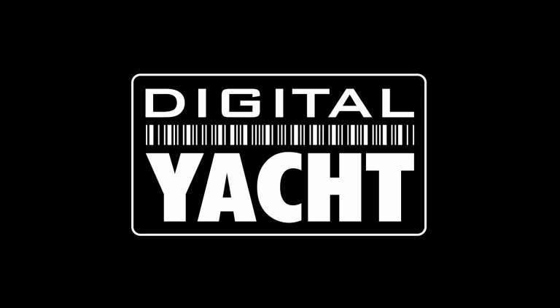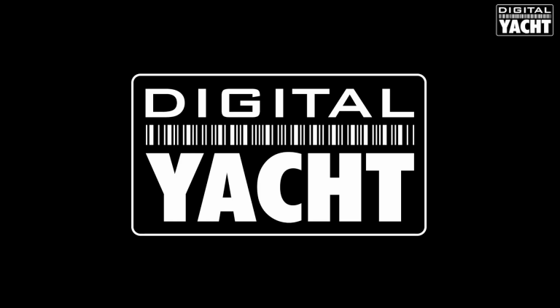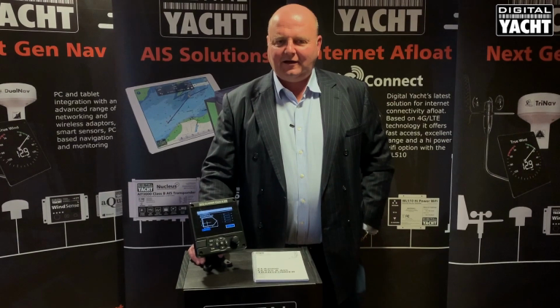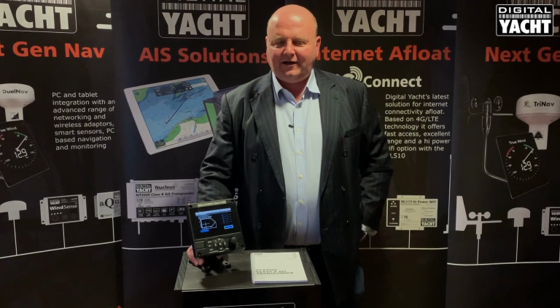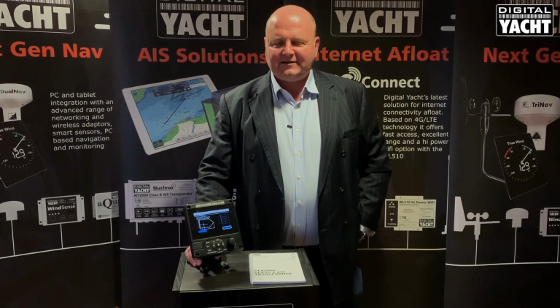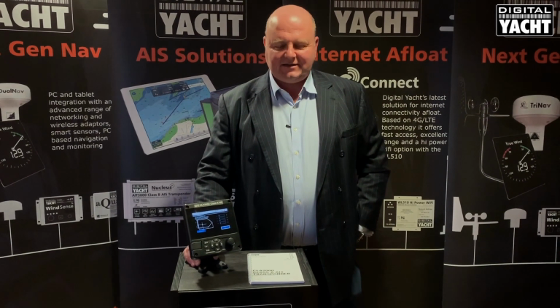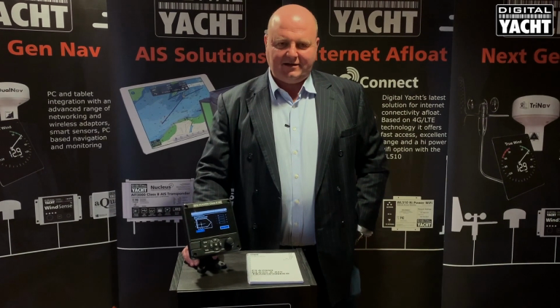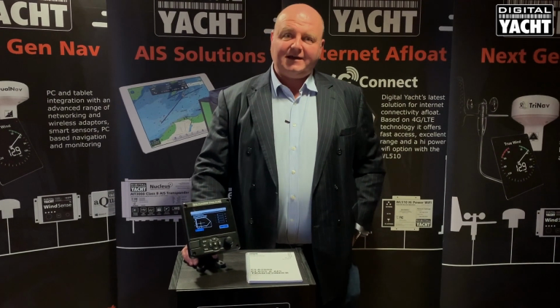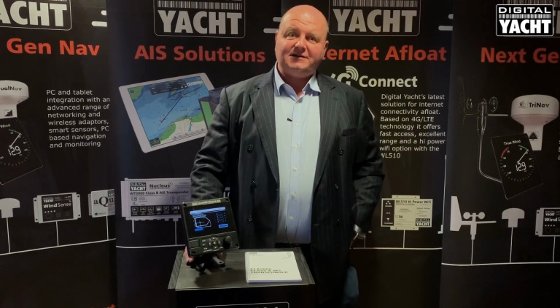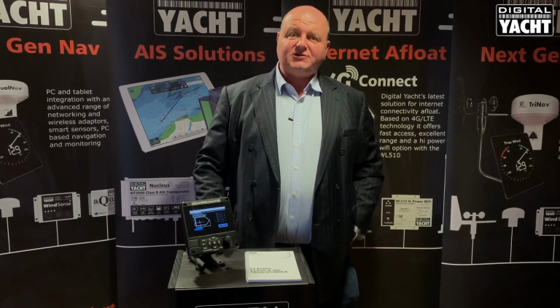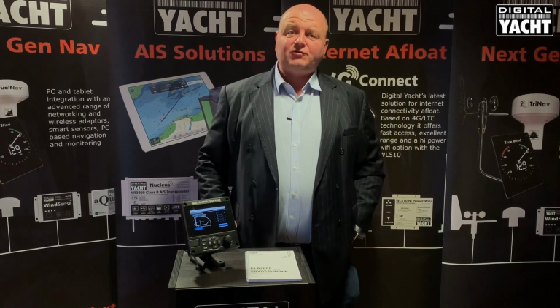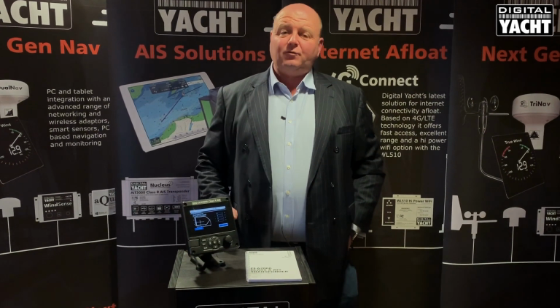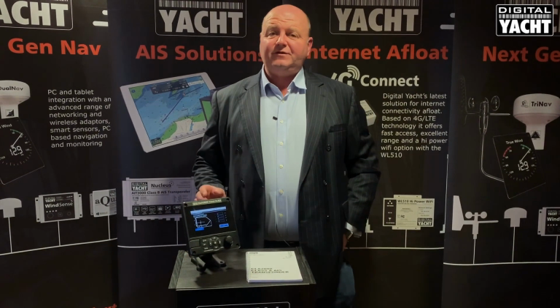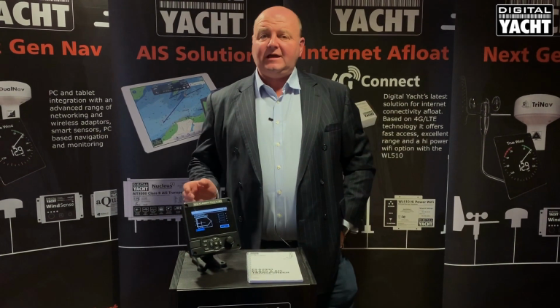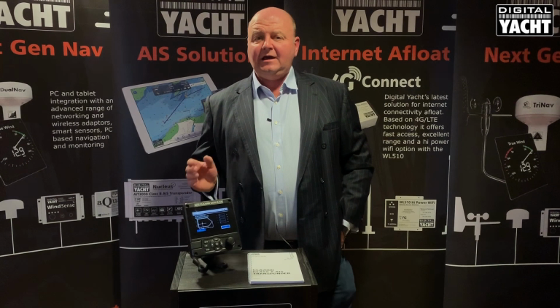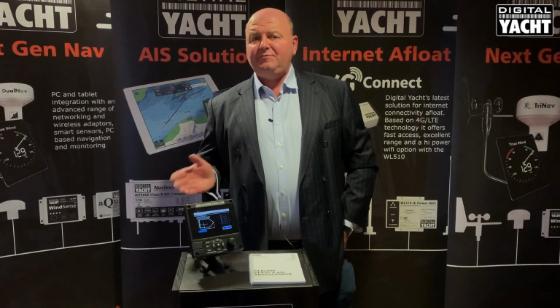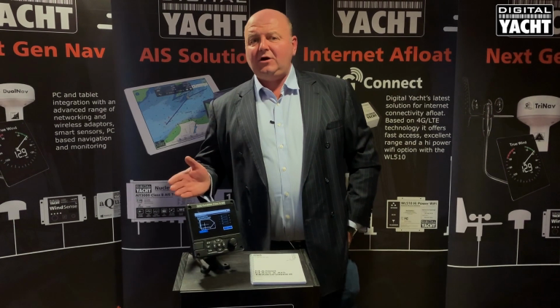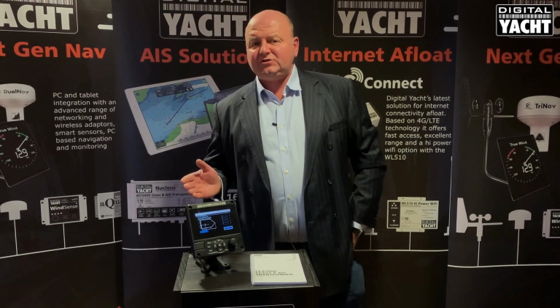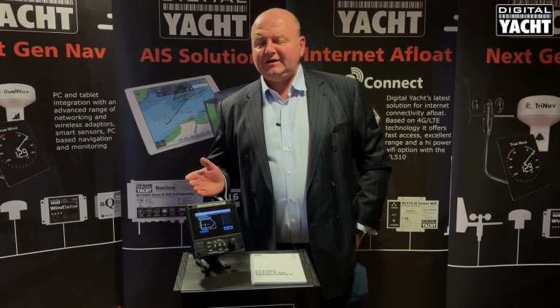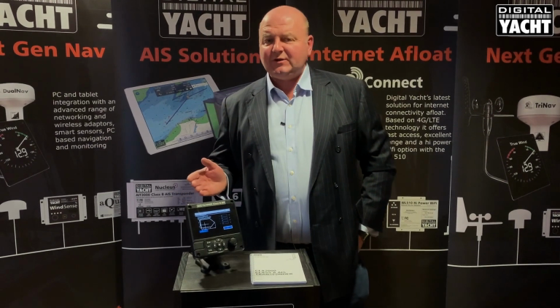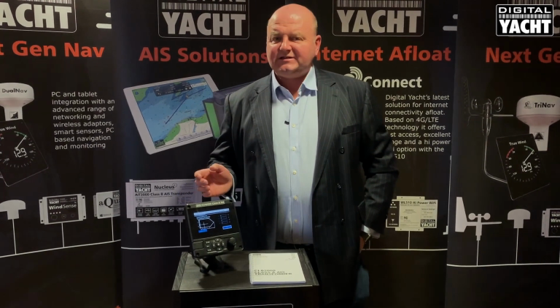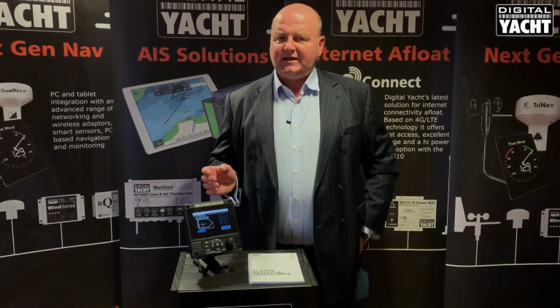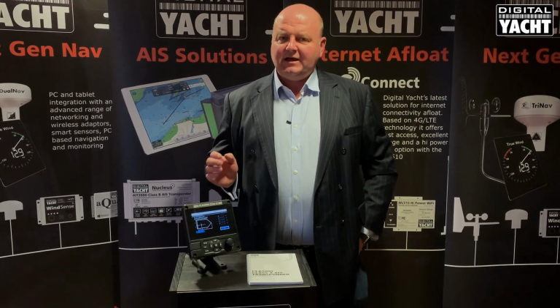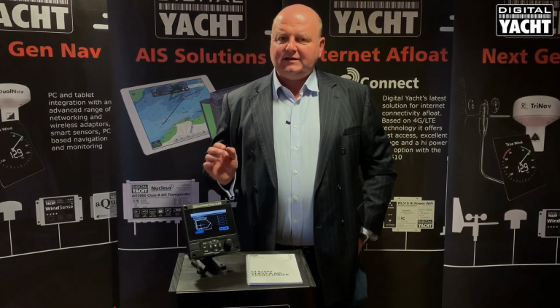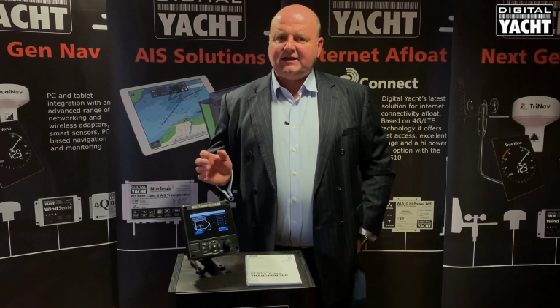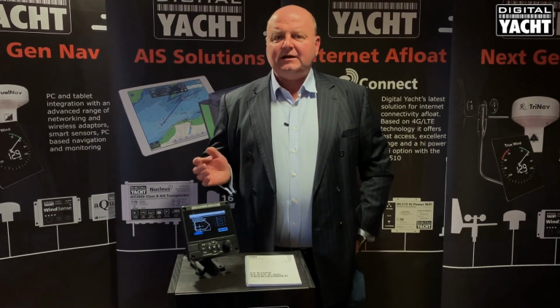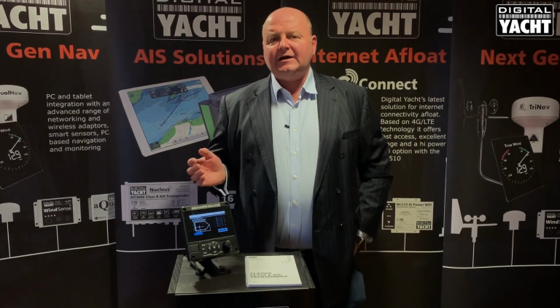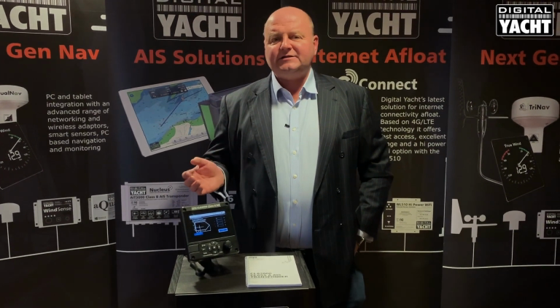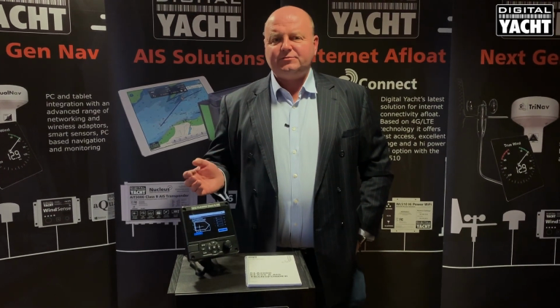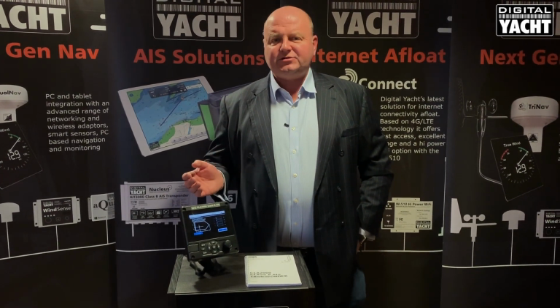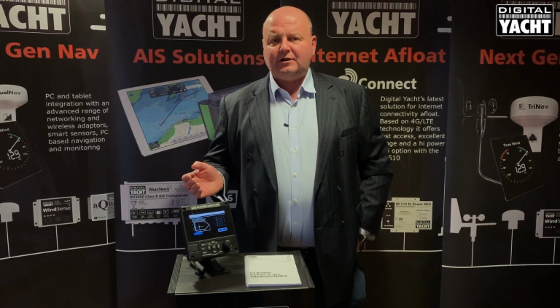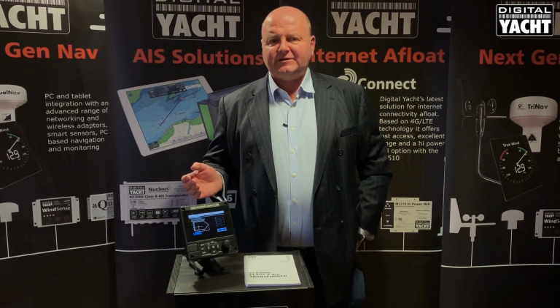Hi, it's Nick at Digital Yacht with the March 2020 dealer and distributor update.